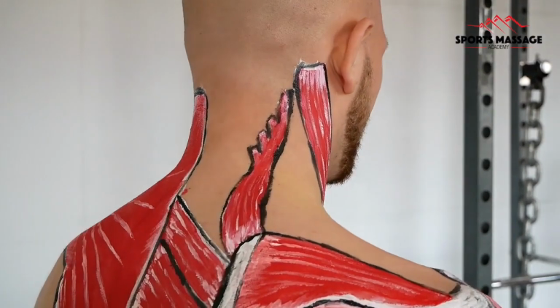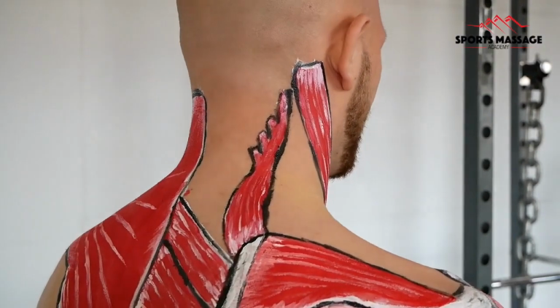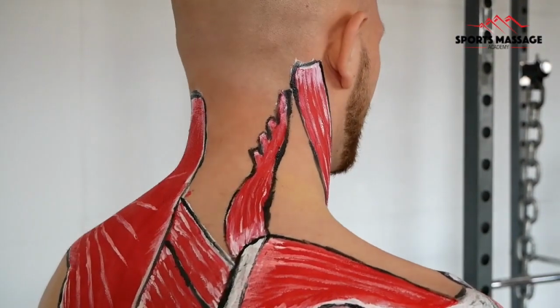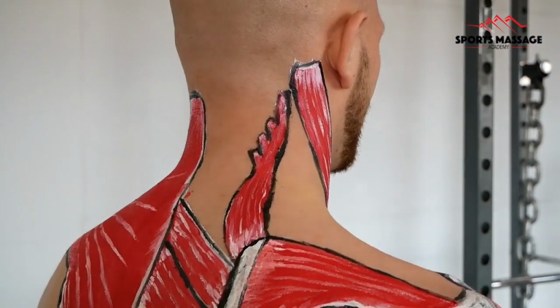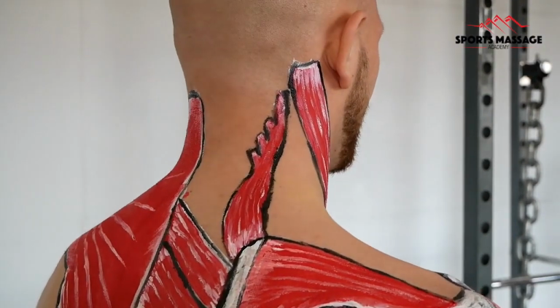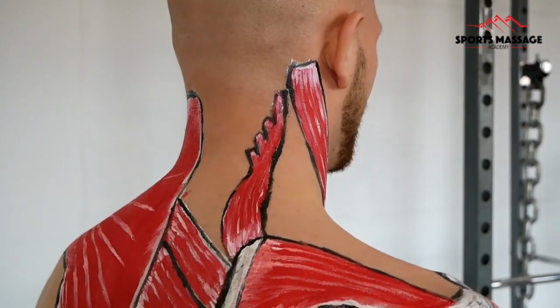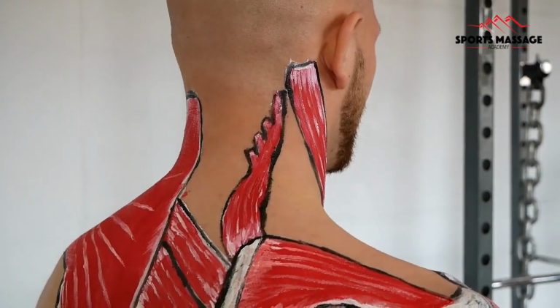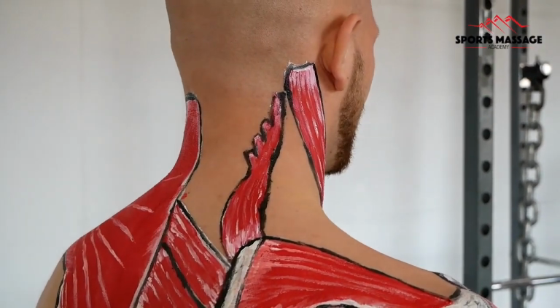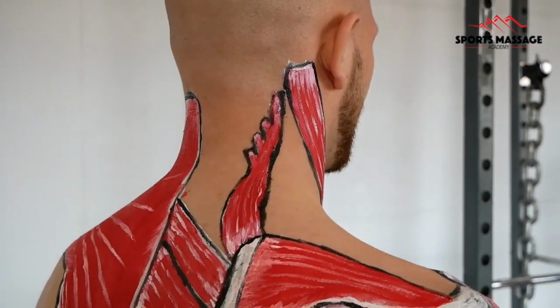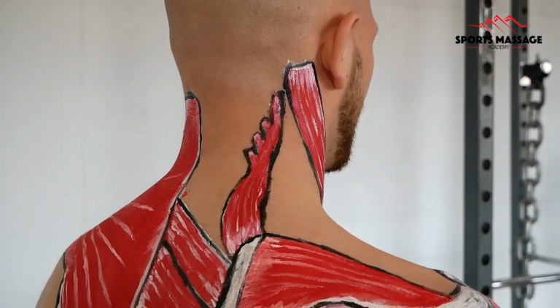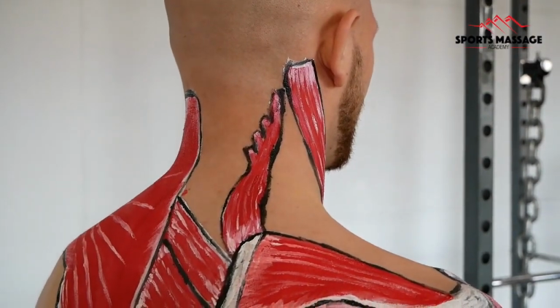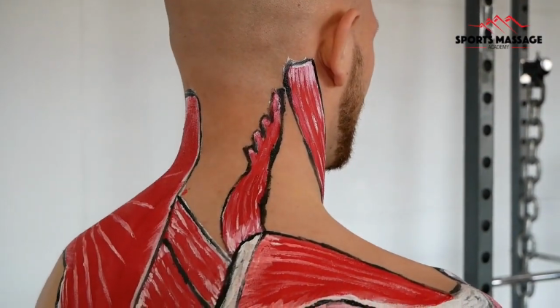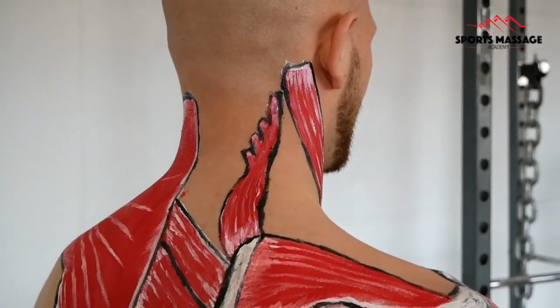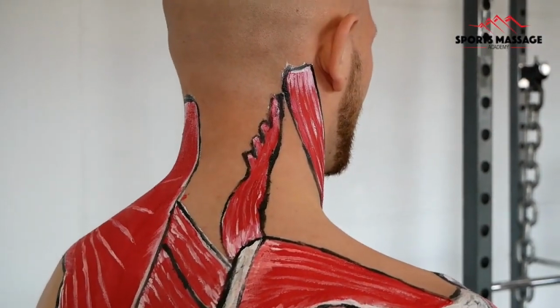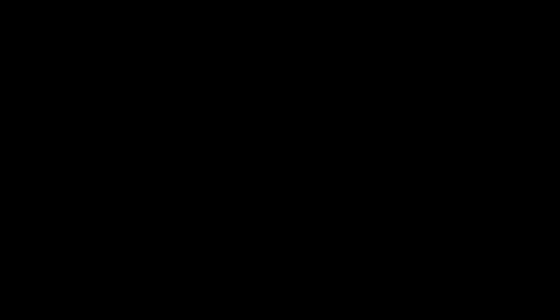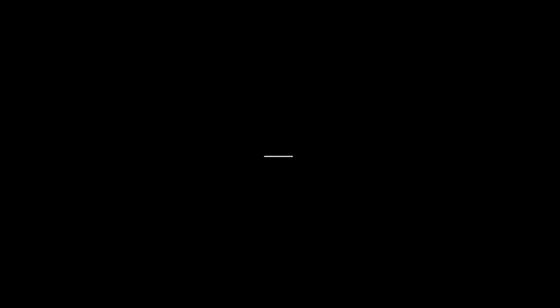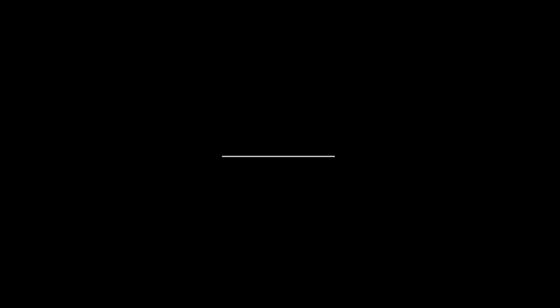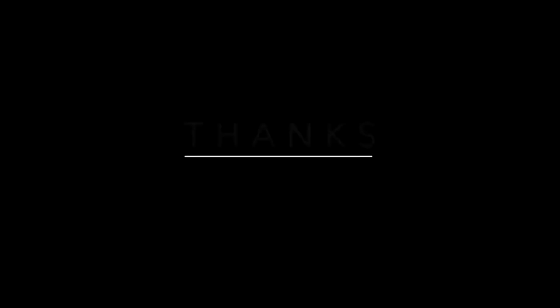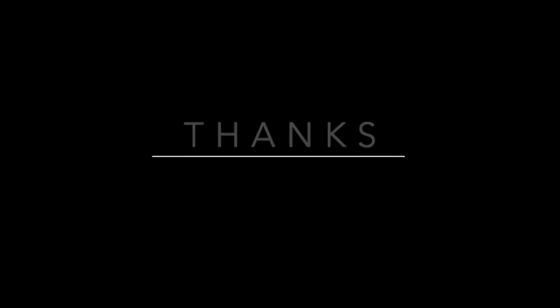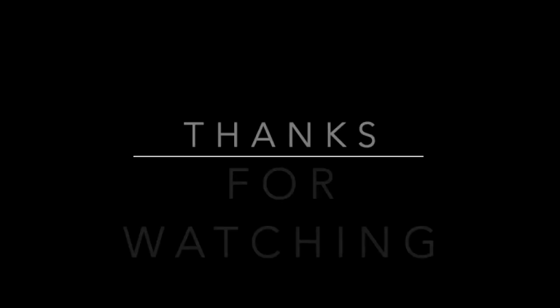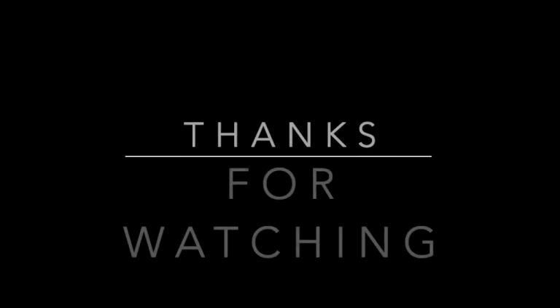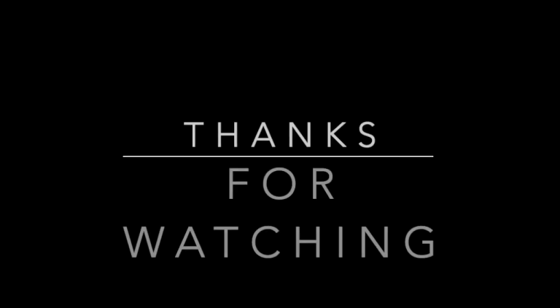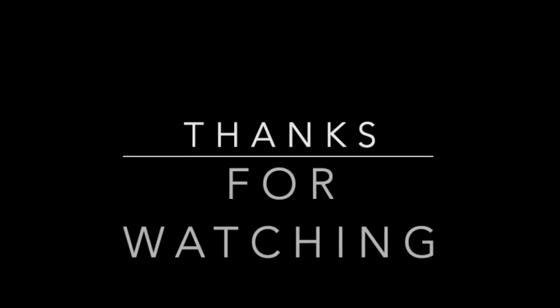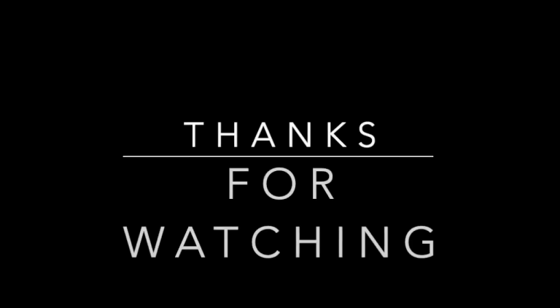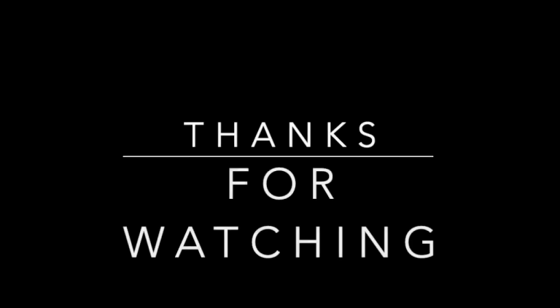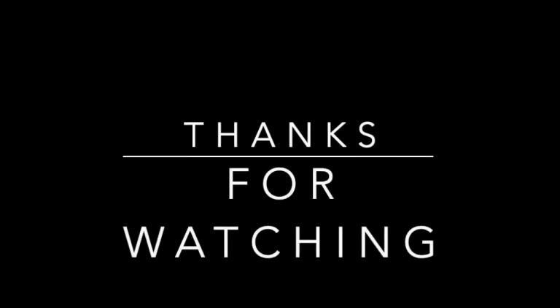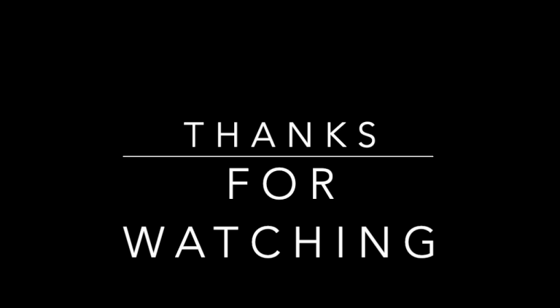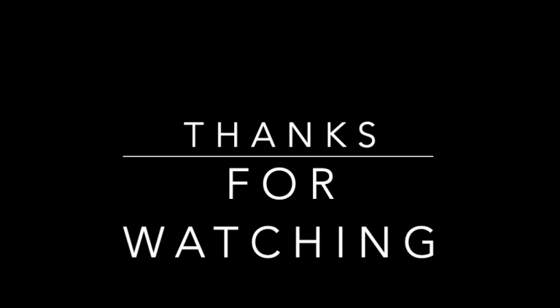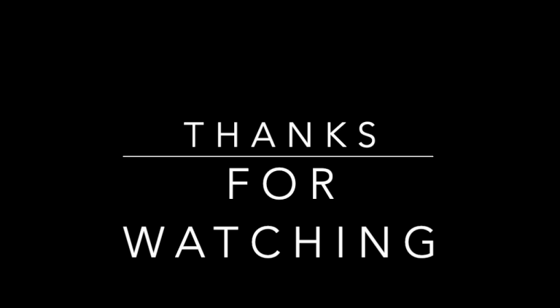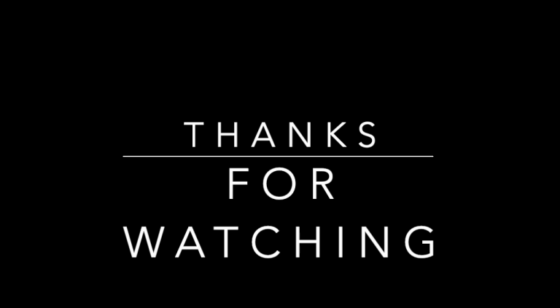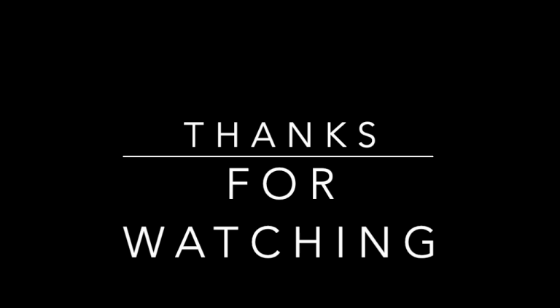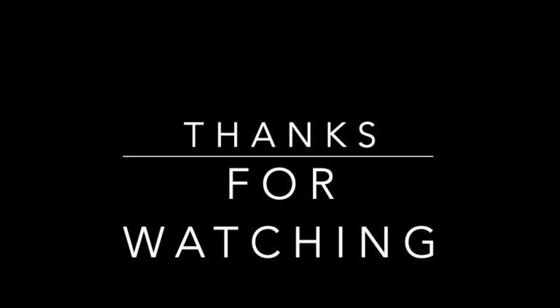I hope you found this video useful and thanks for watching.